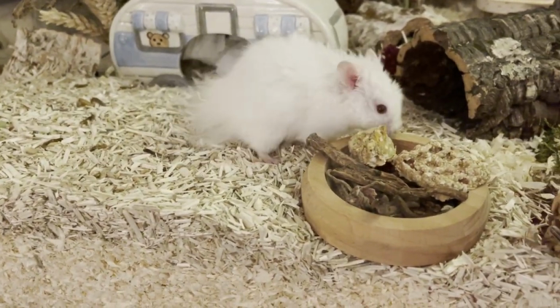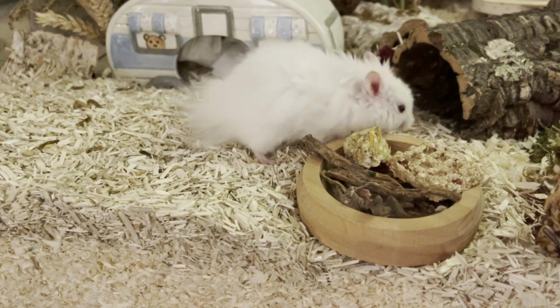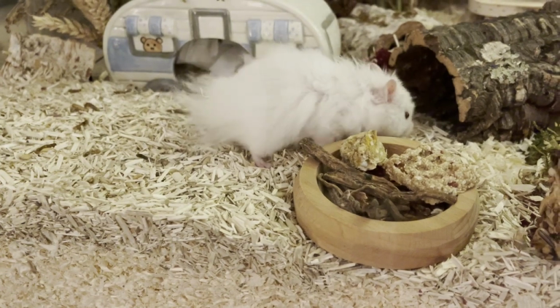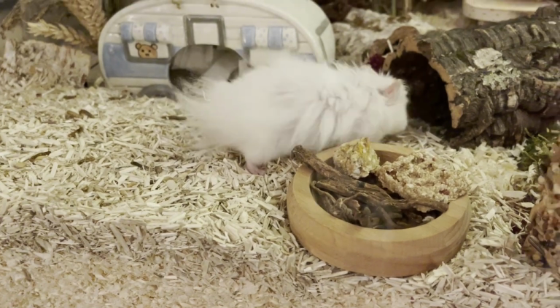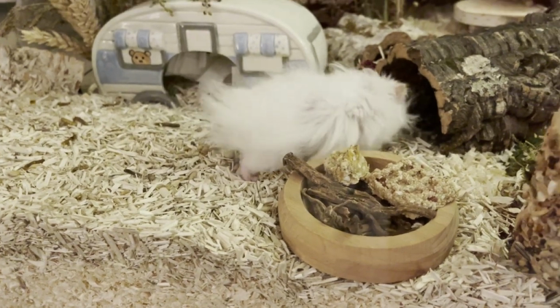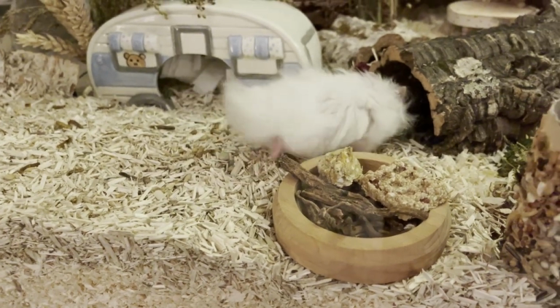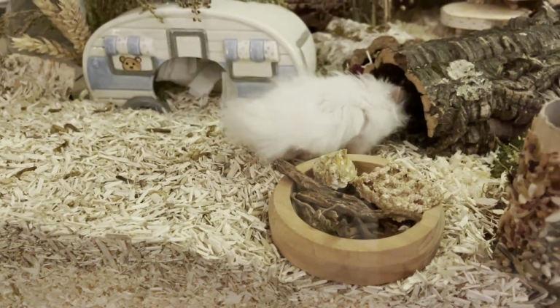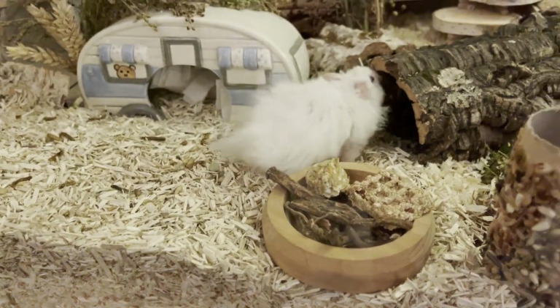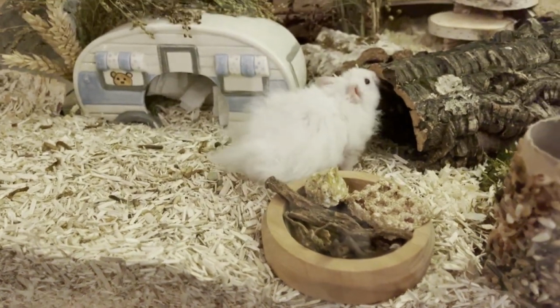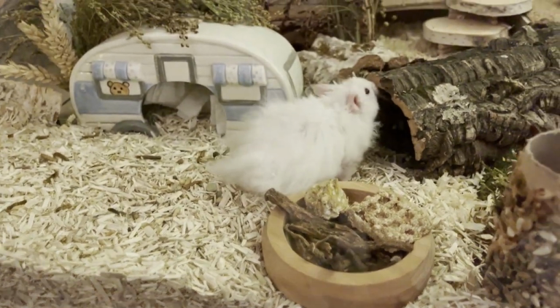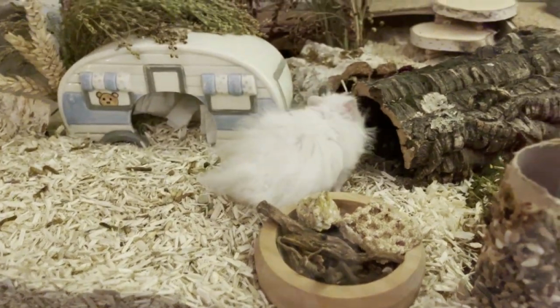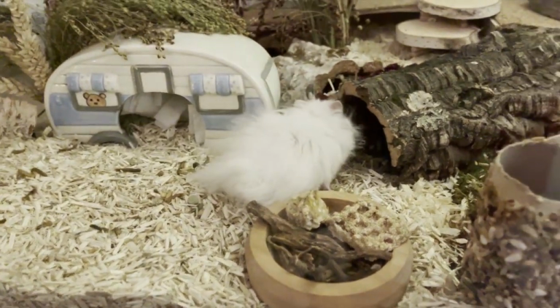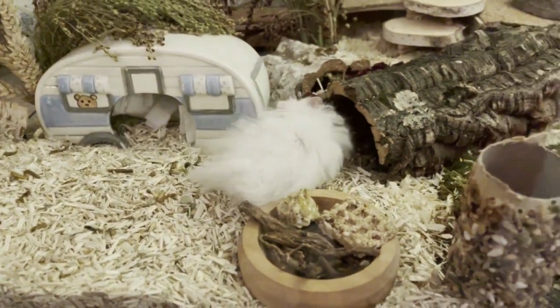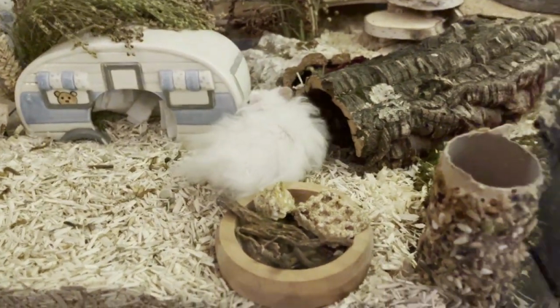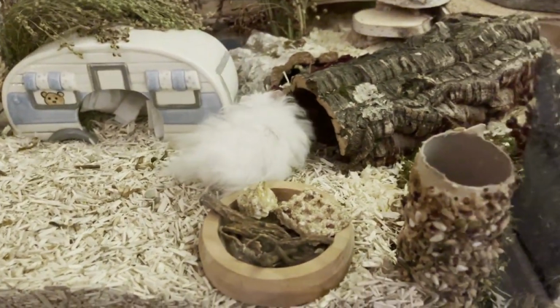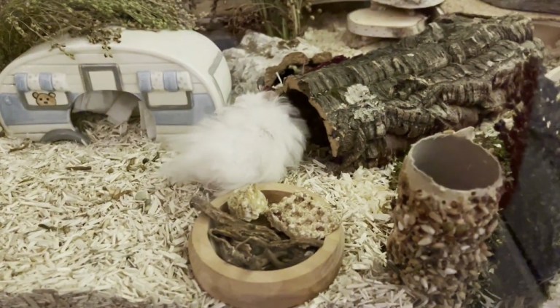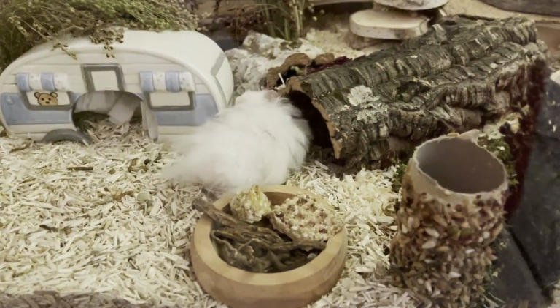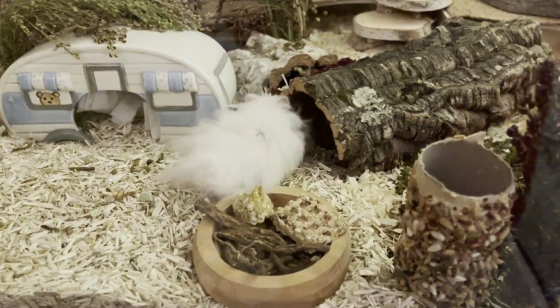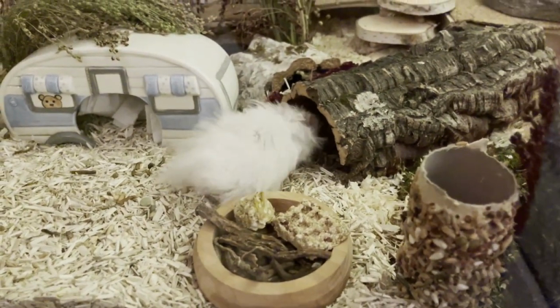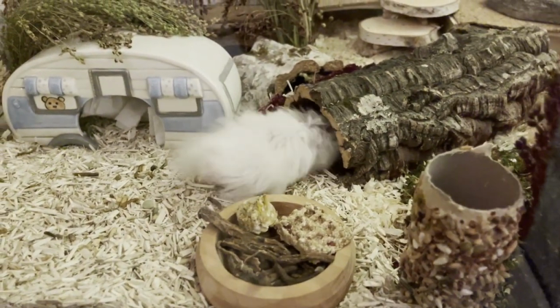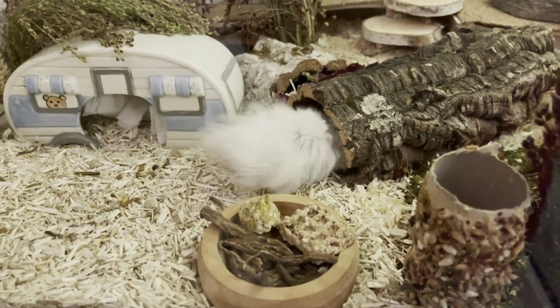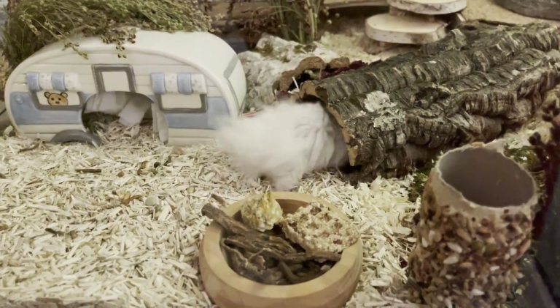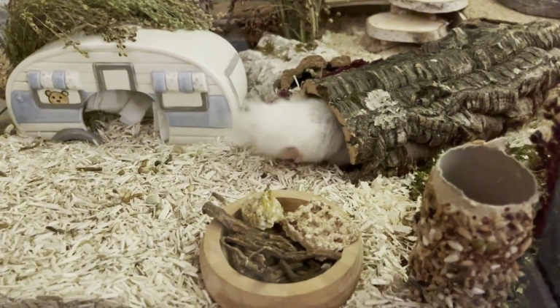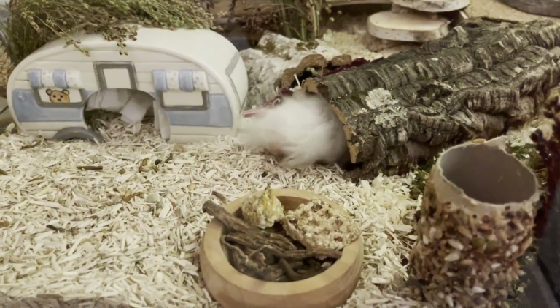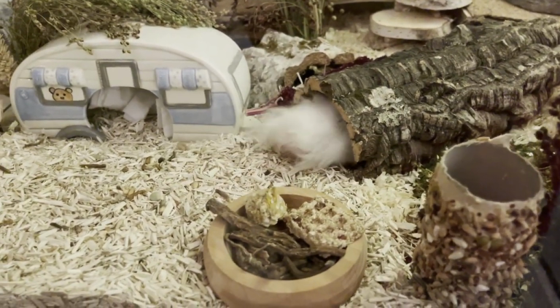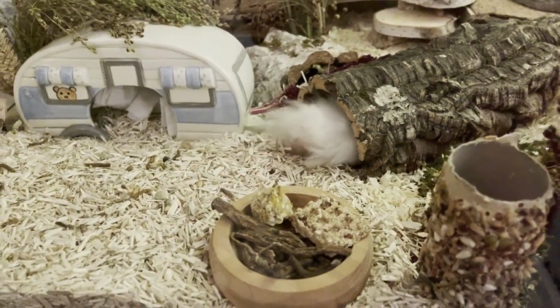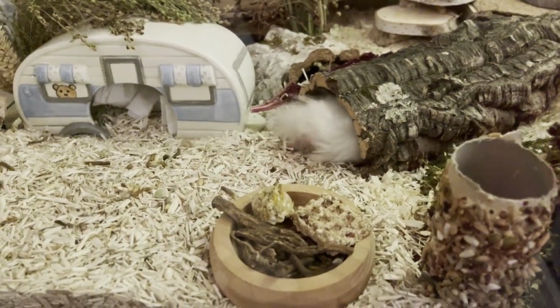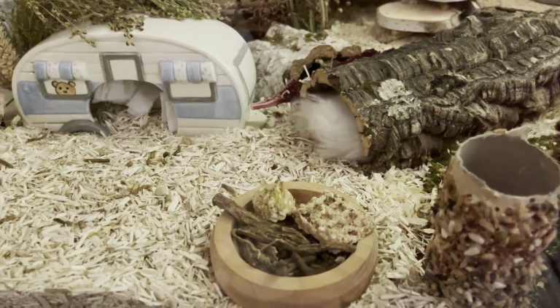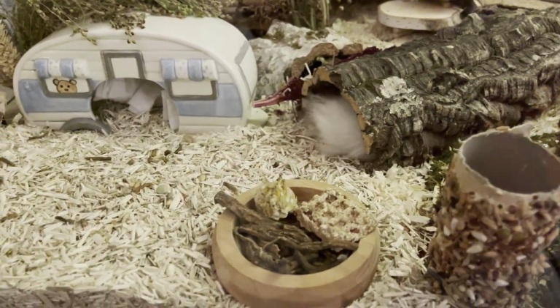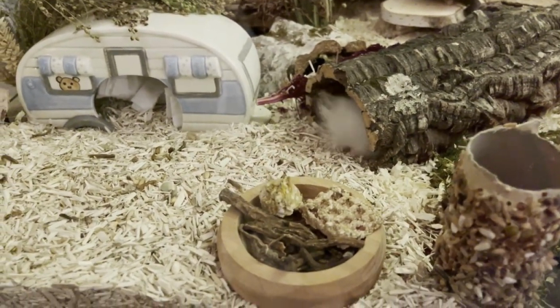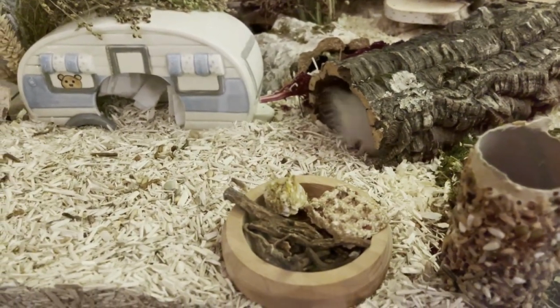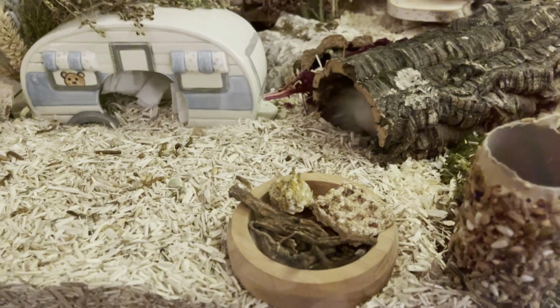It's been so fun getting to know them. Even though they are related, they are so very different in their personalities, which is very fun.